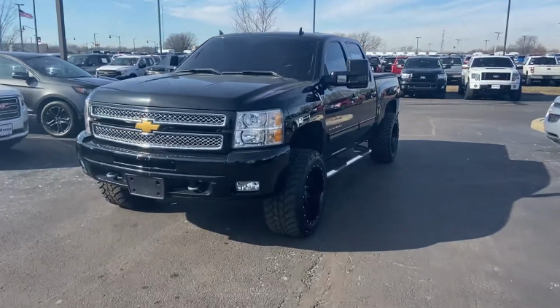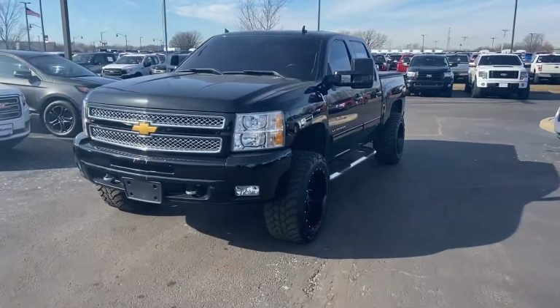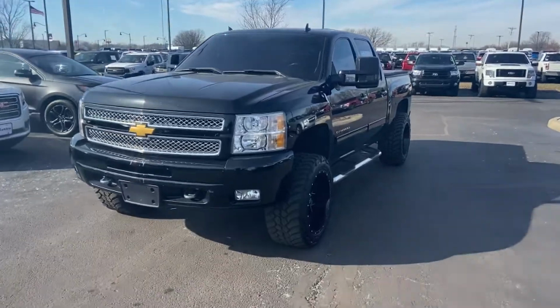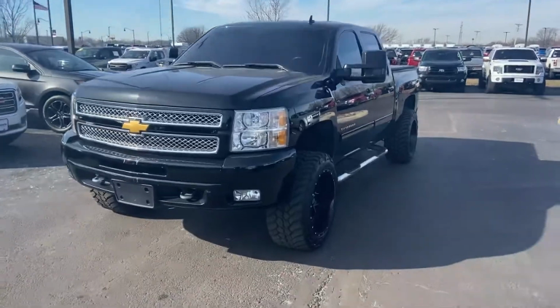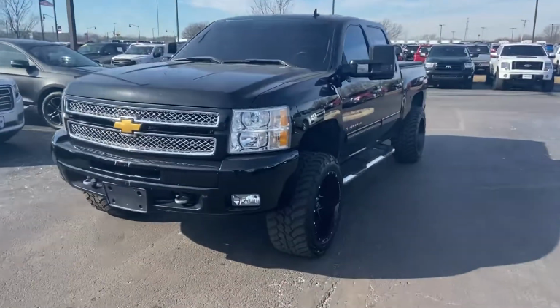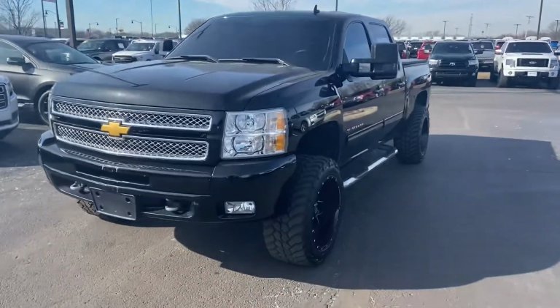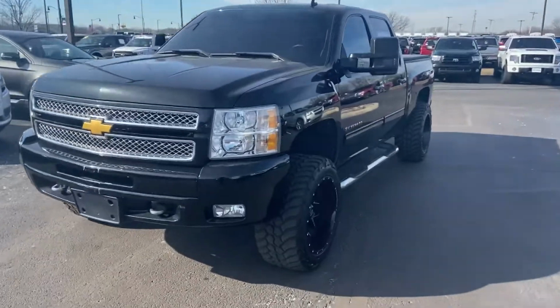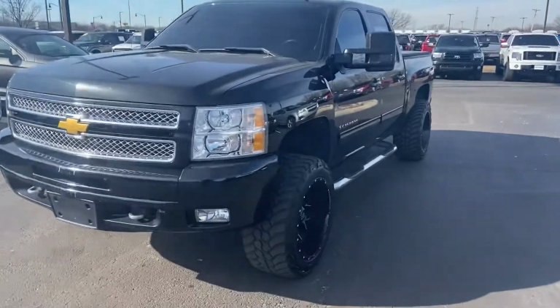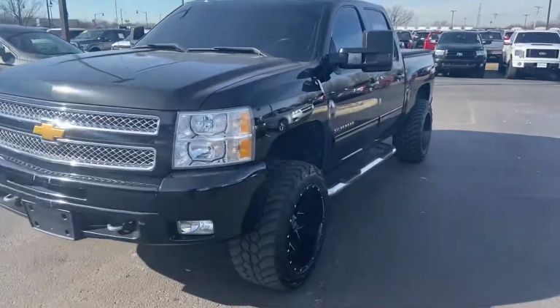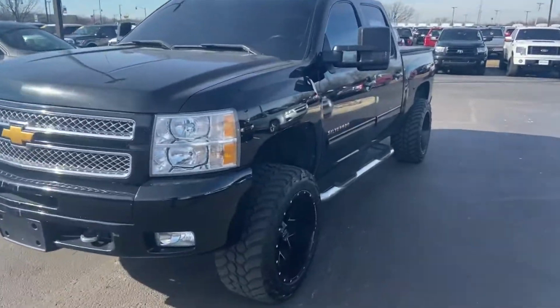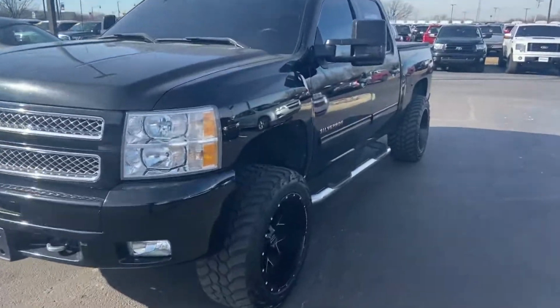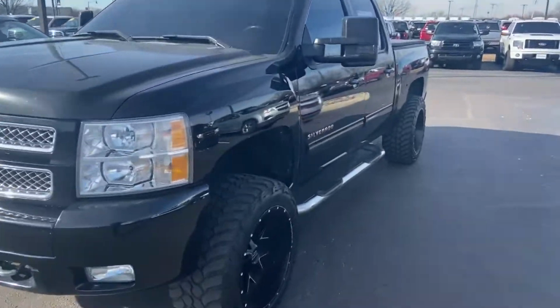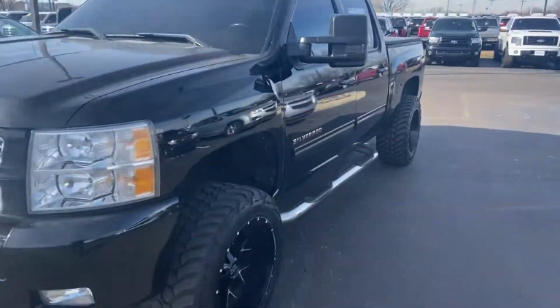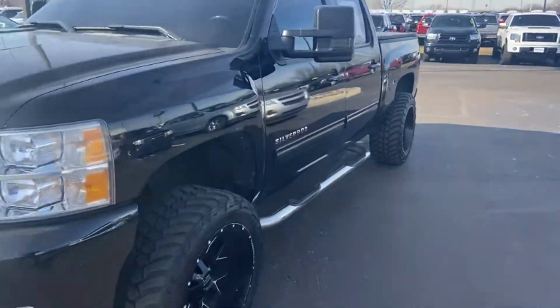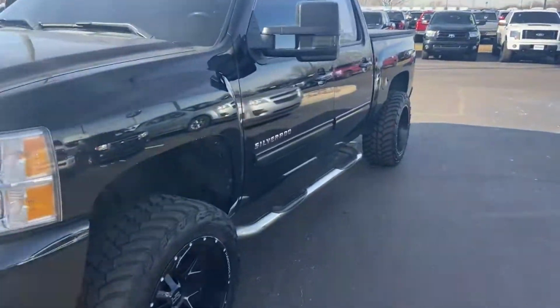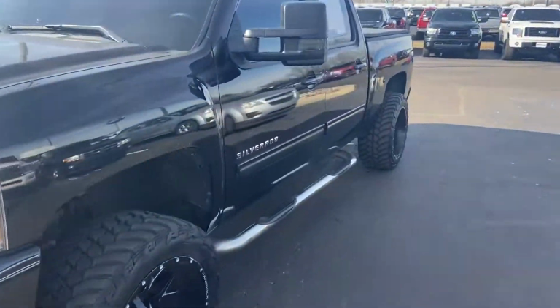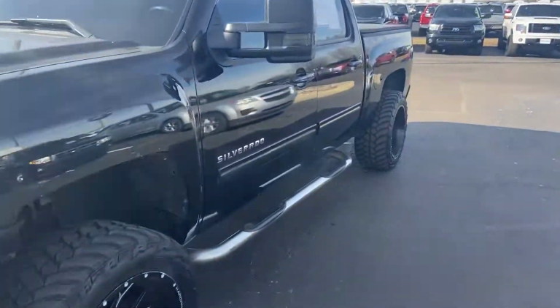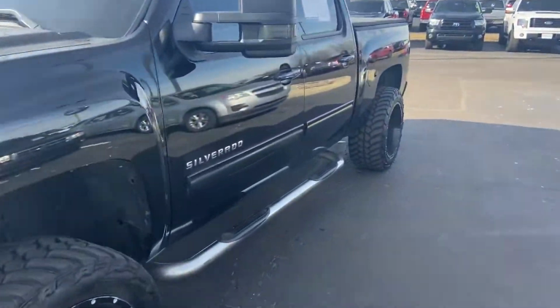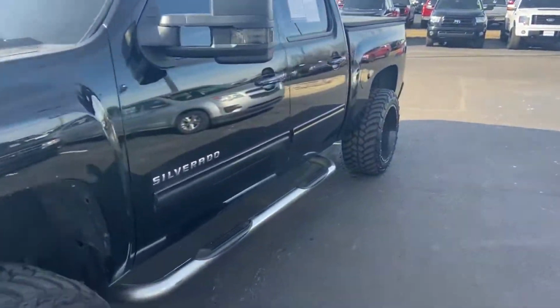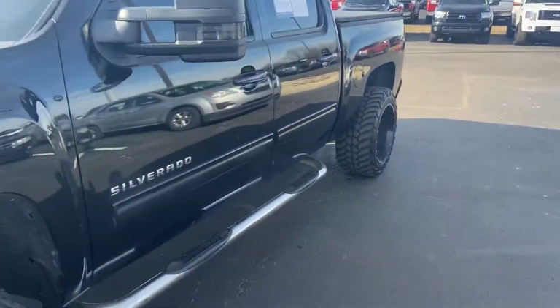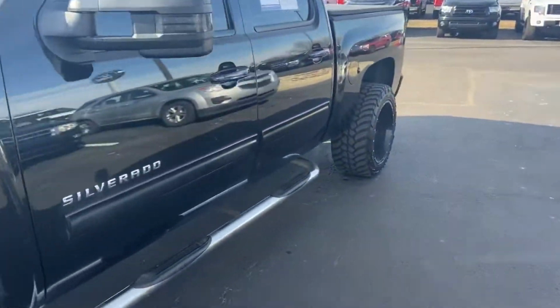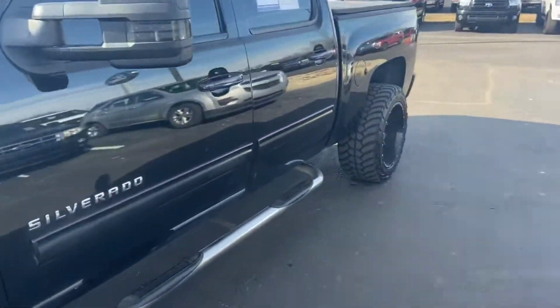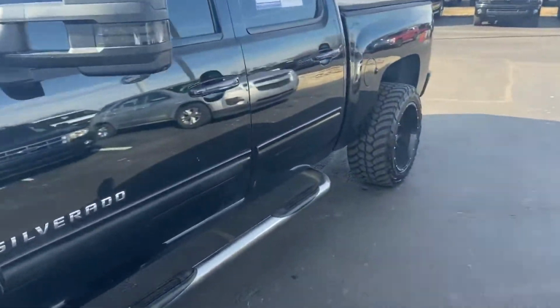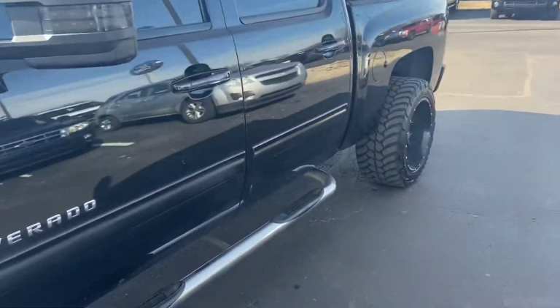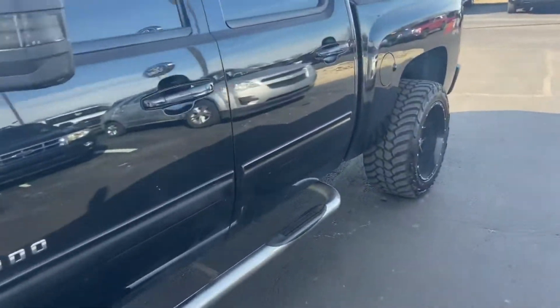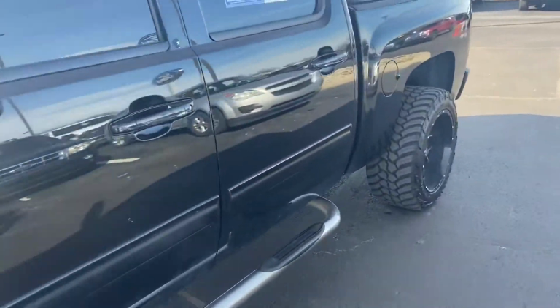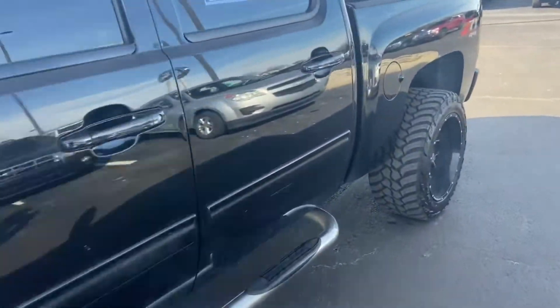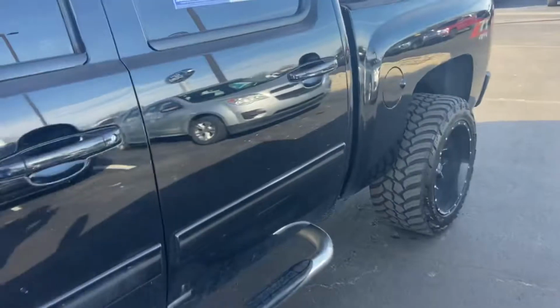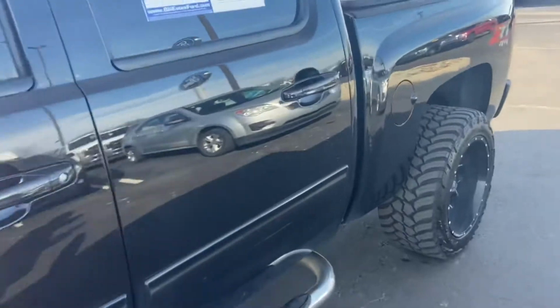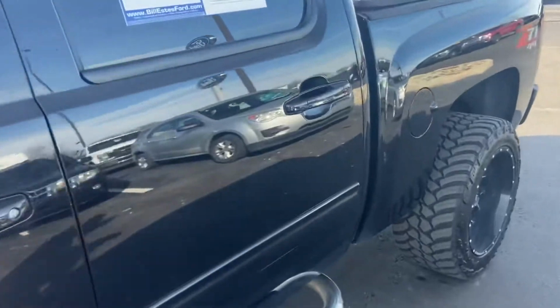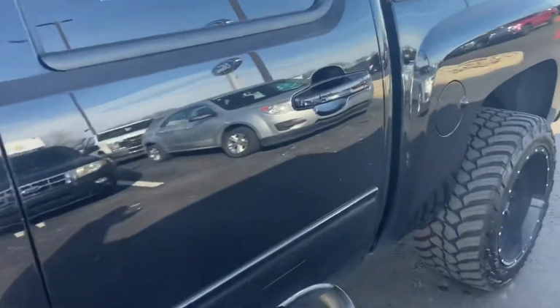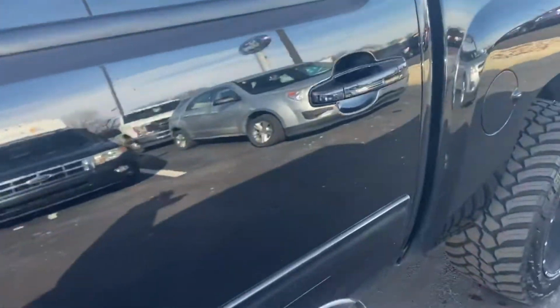This is Steve Anger with Bill Estes Ford. This is the 2013 Chevy Silverado 1500.